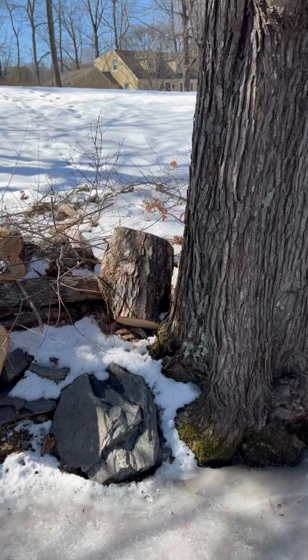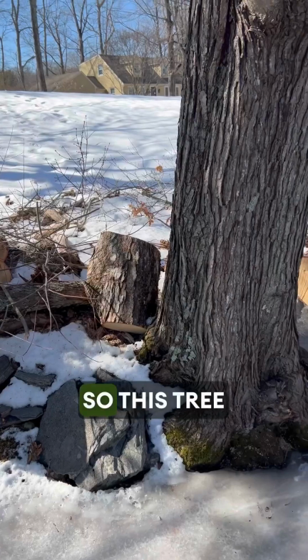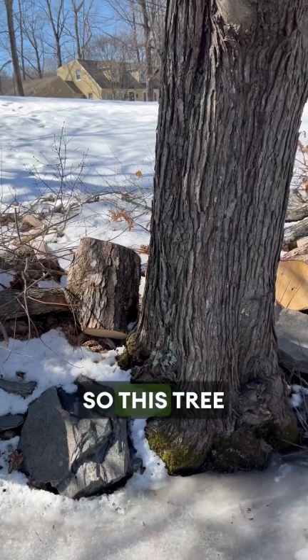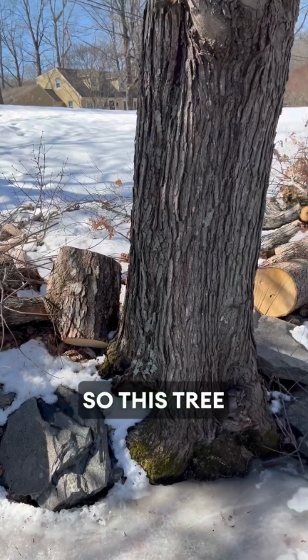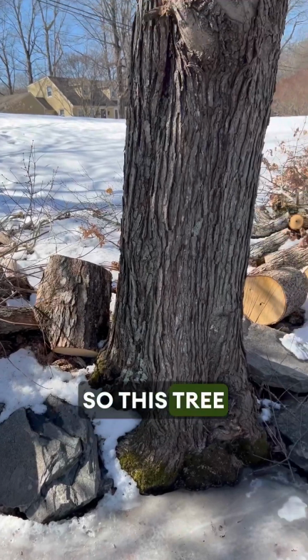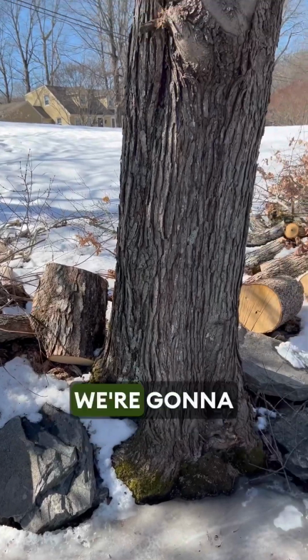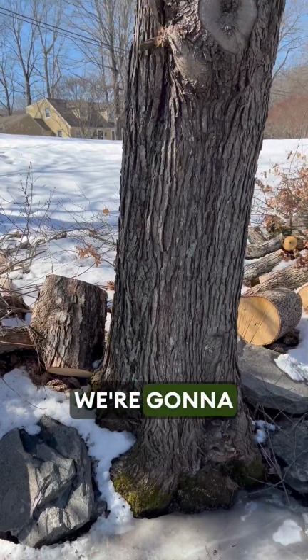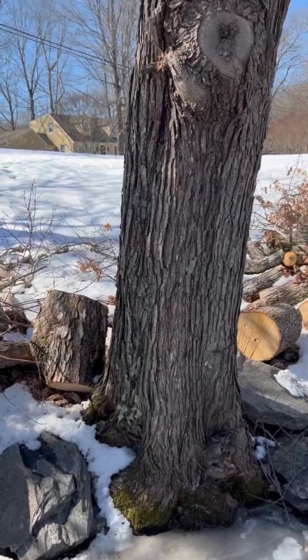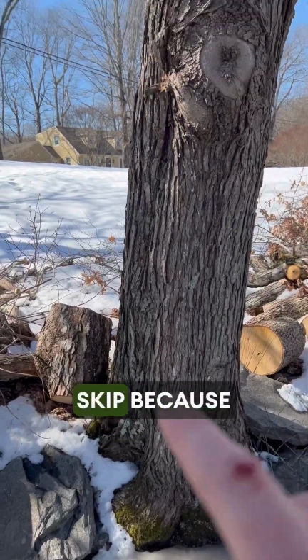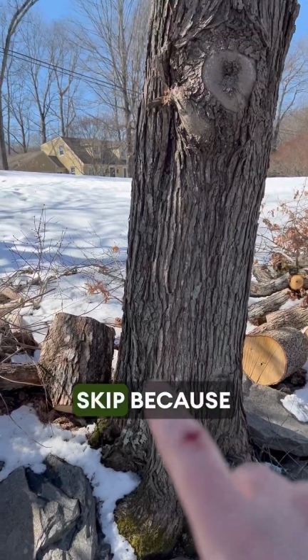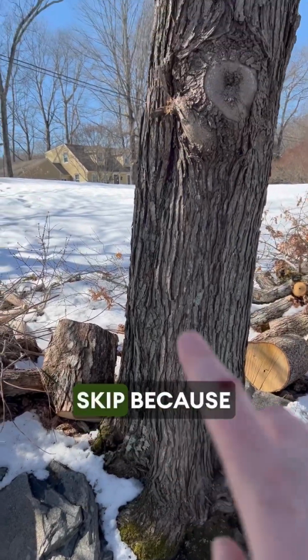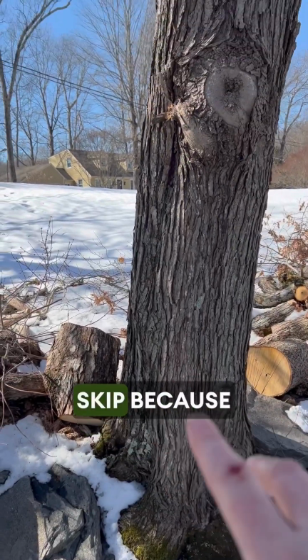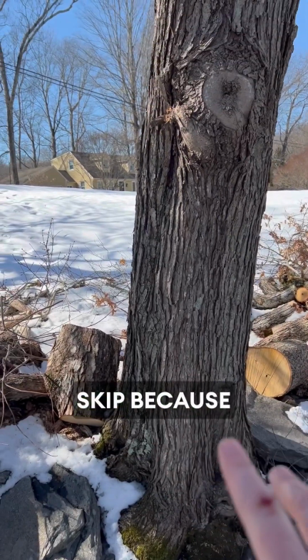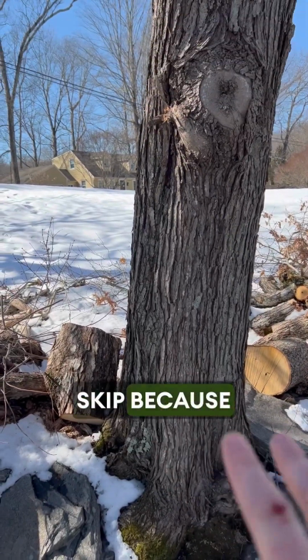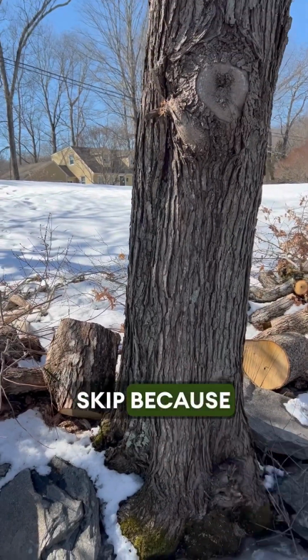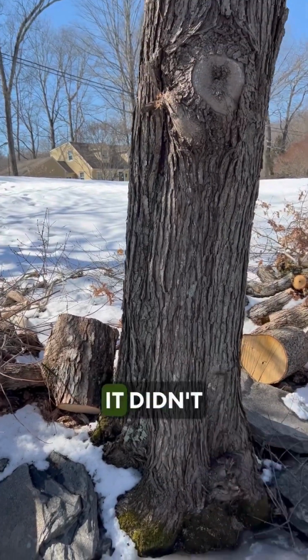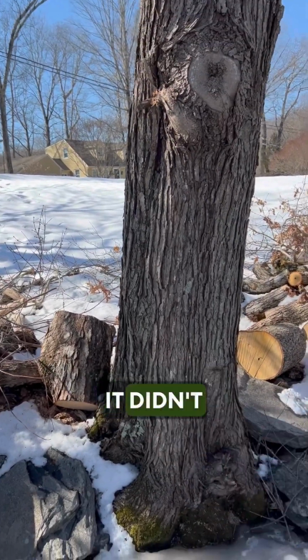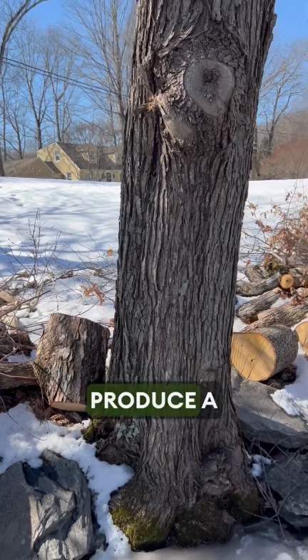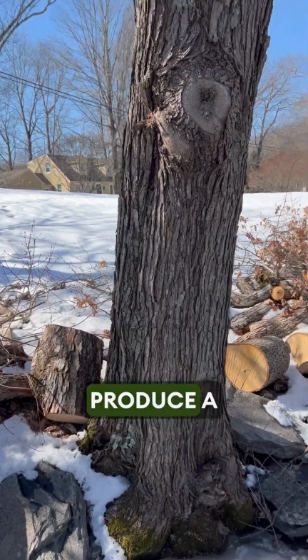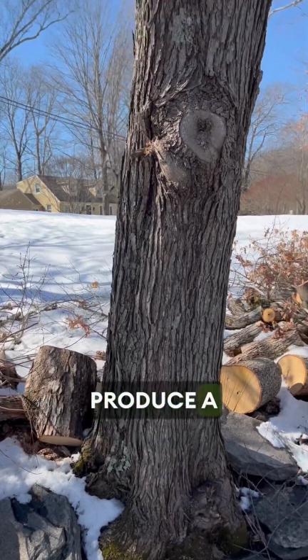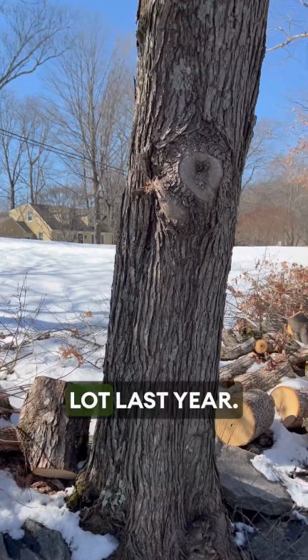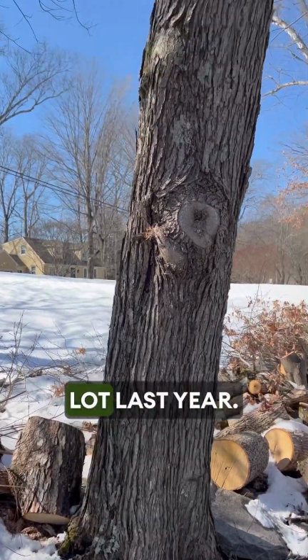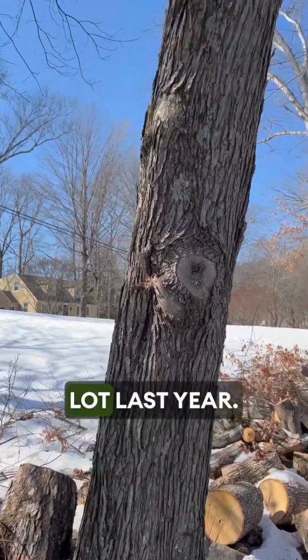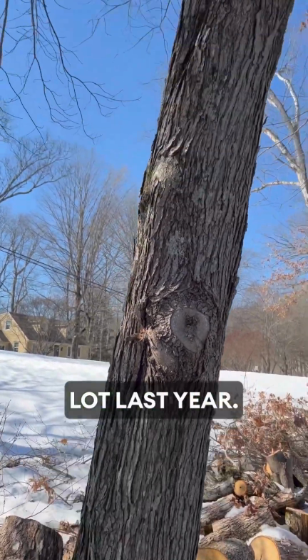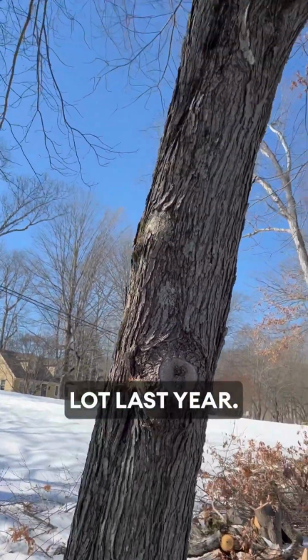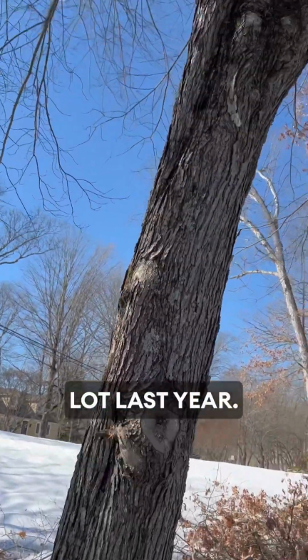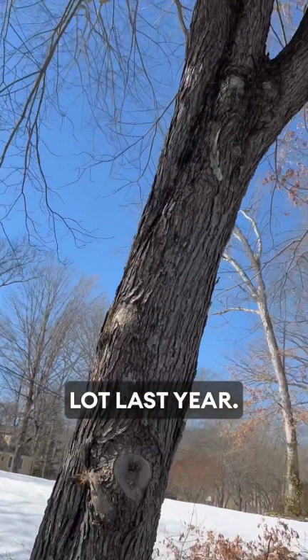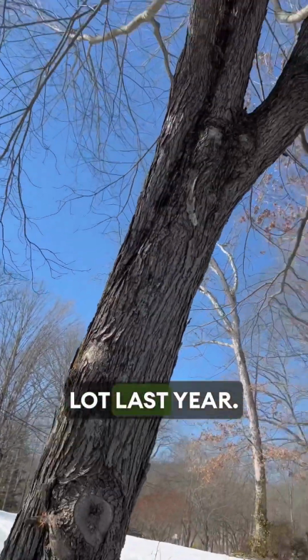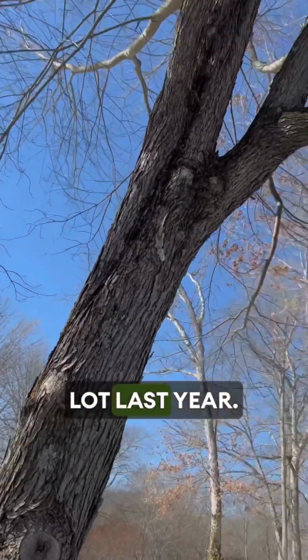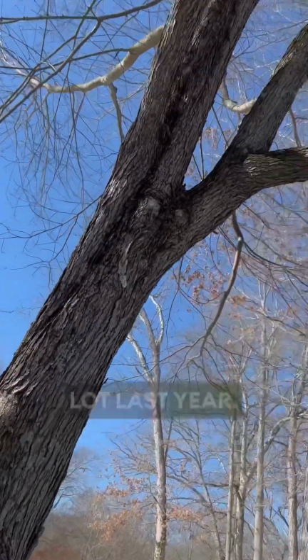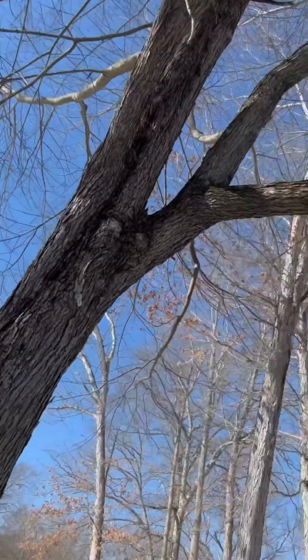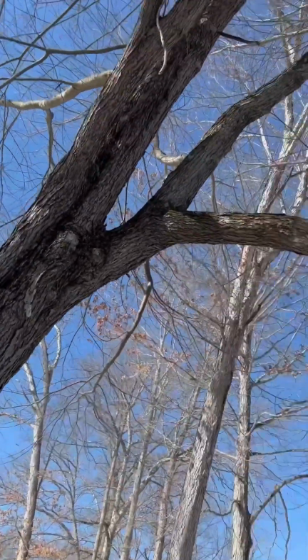We're going to skip this tree because it didn't produce a lot of sap last year.